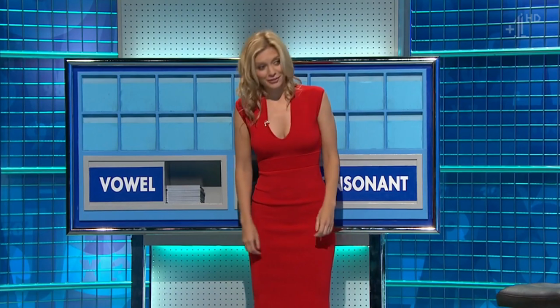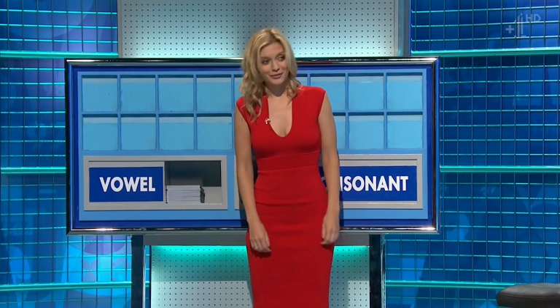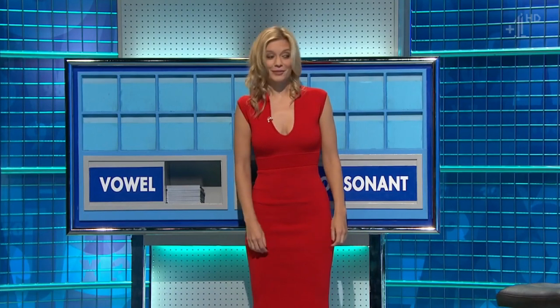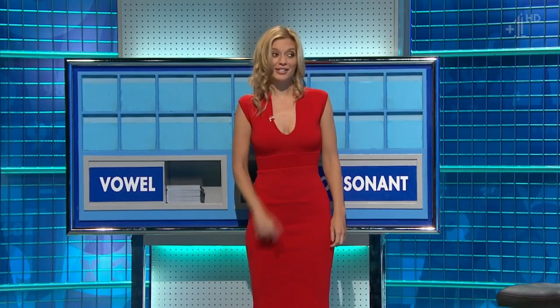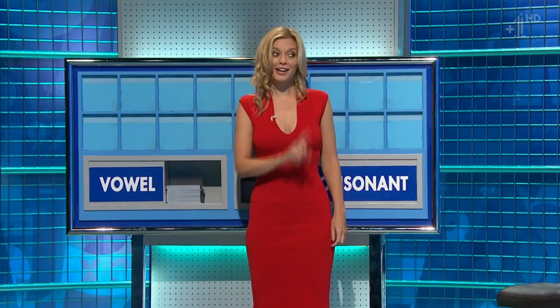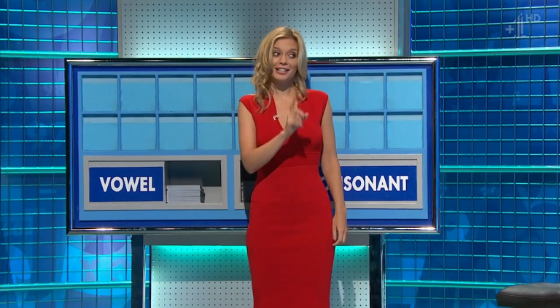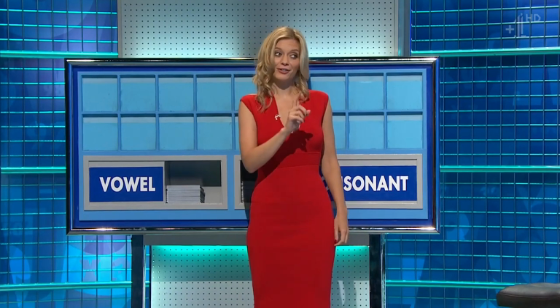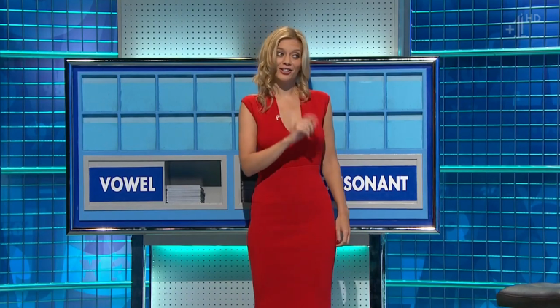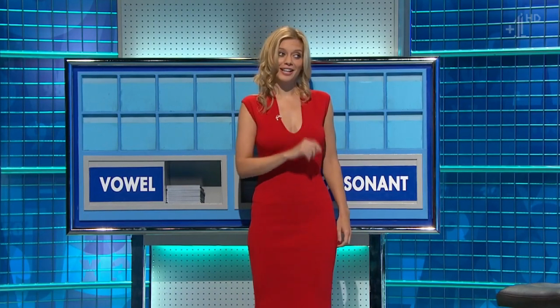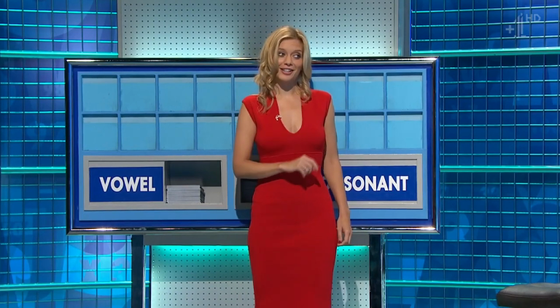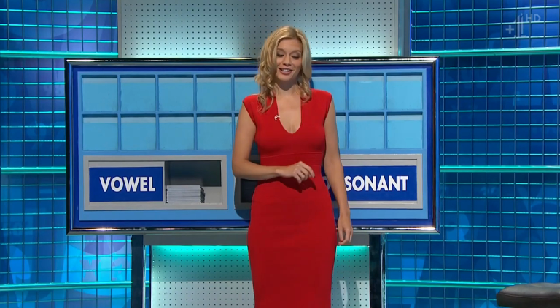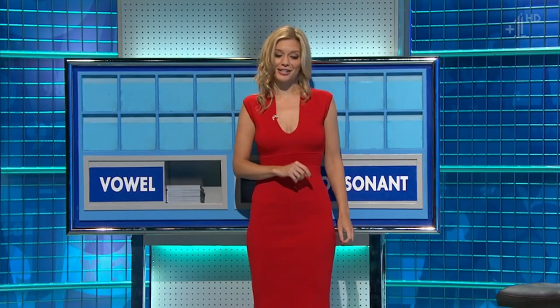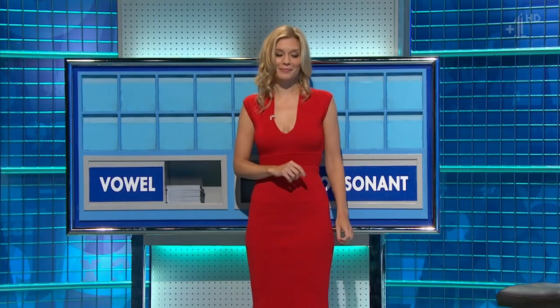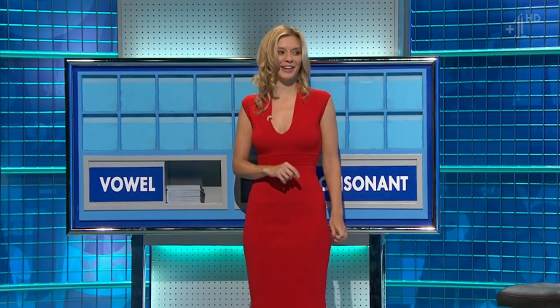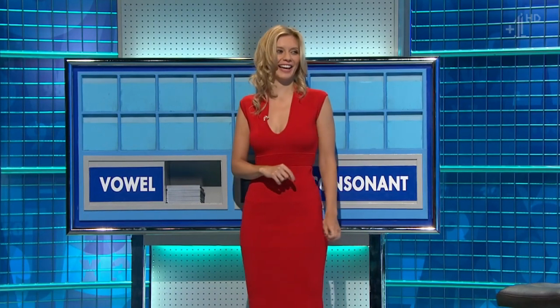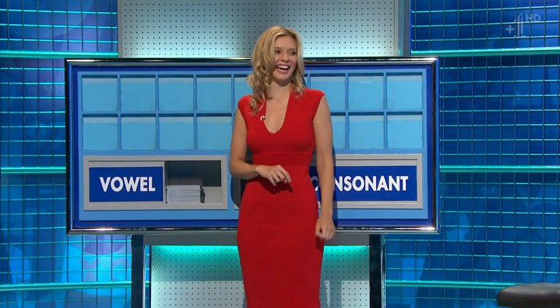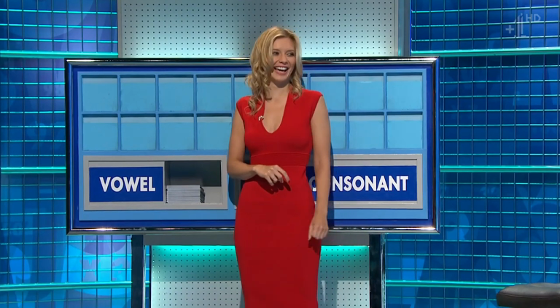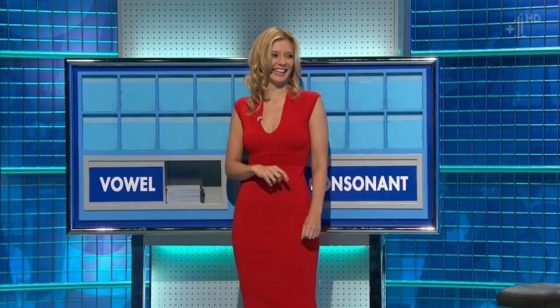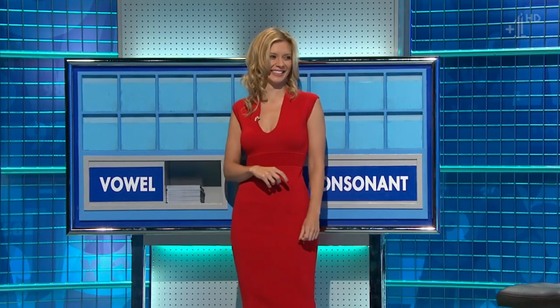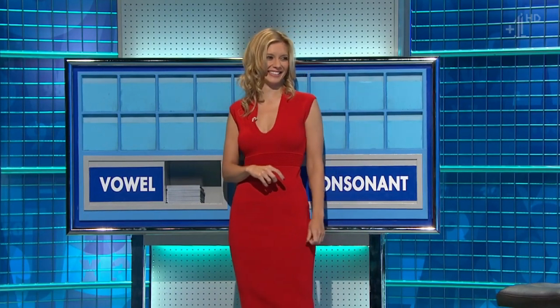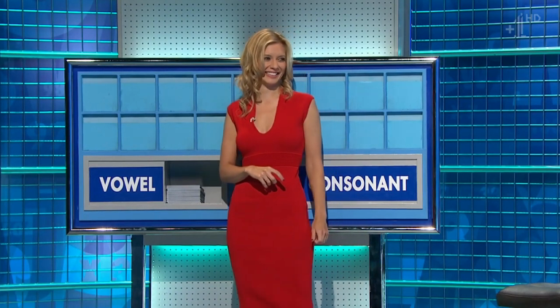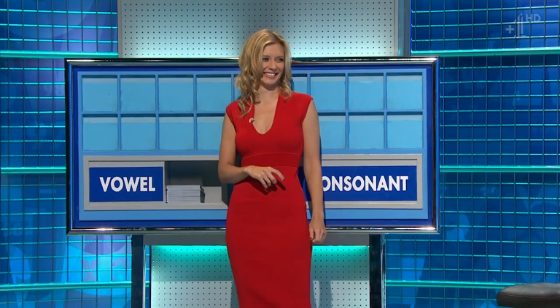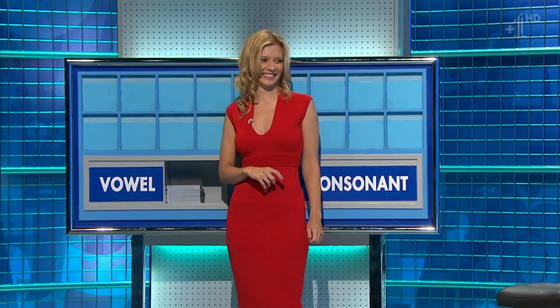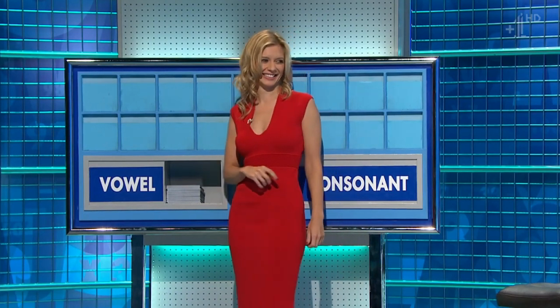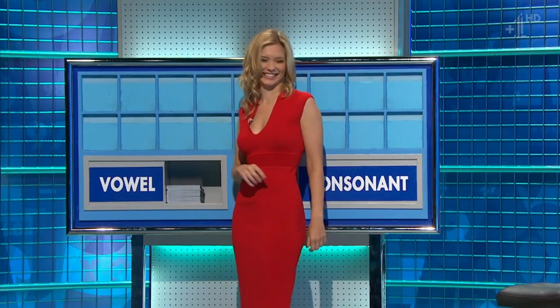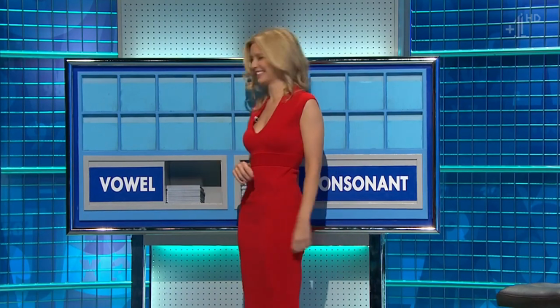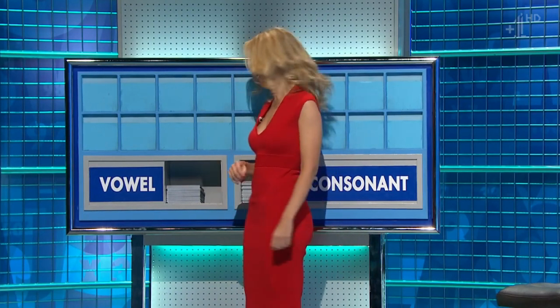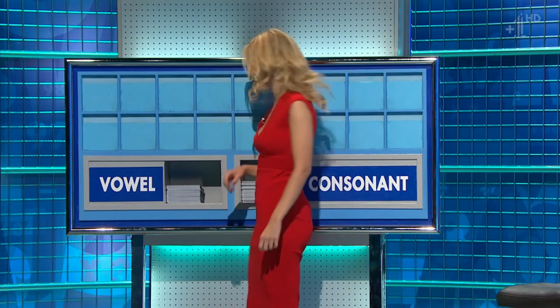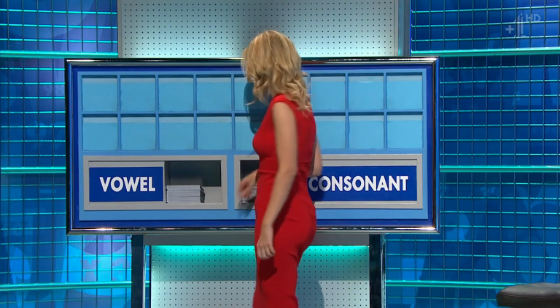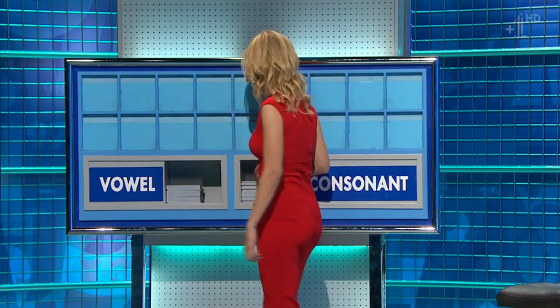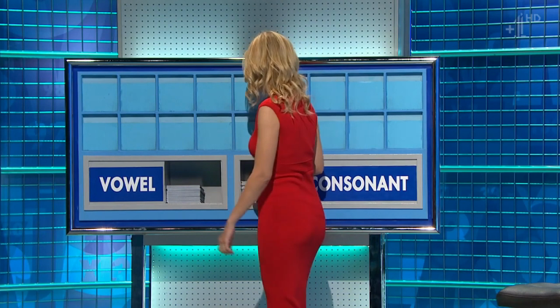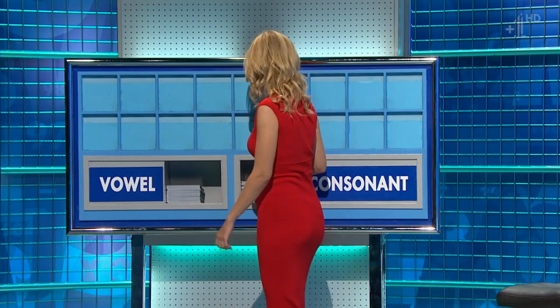It's a slightly different shade, actually, Tim. Can I start with a consonant, please? Thank you.